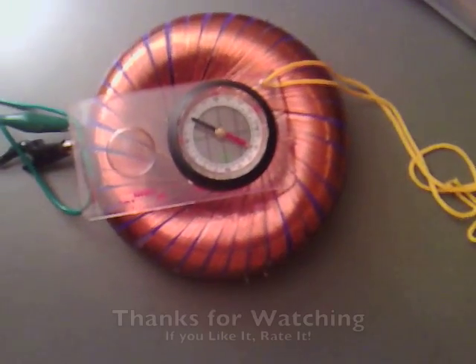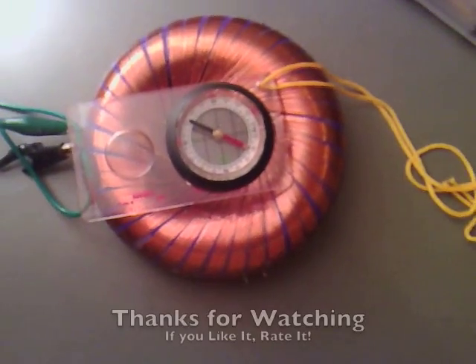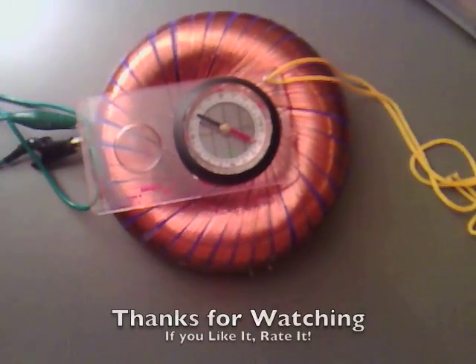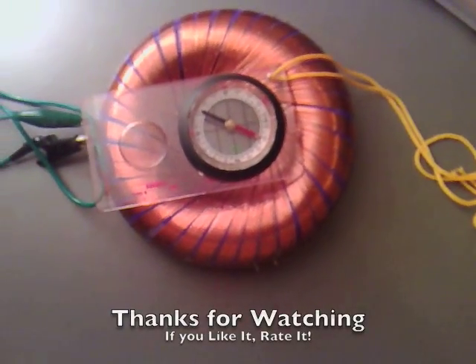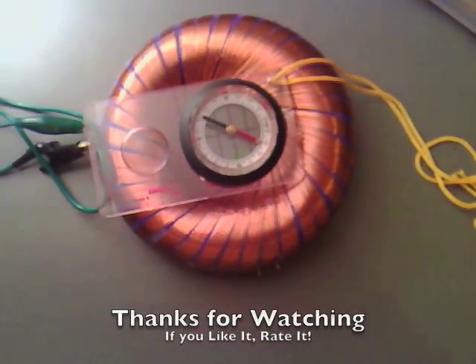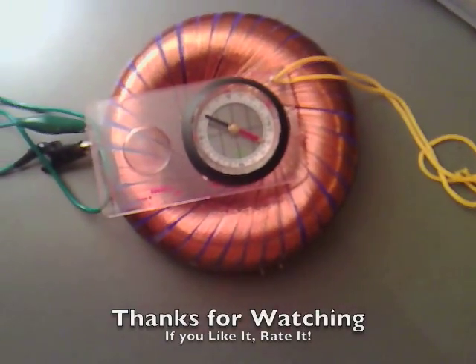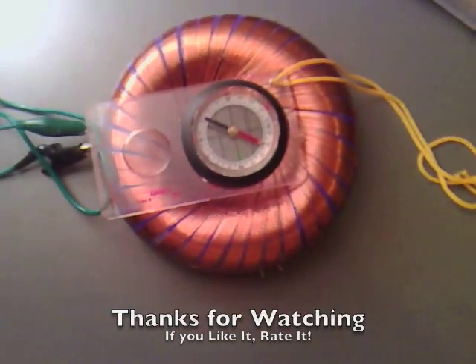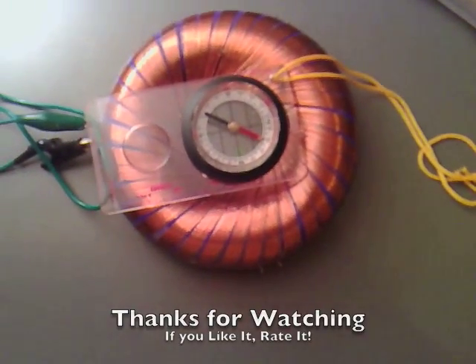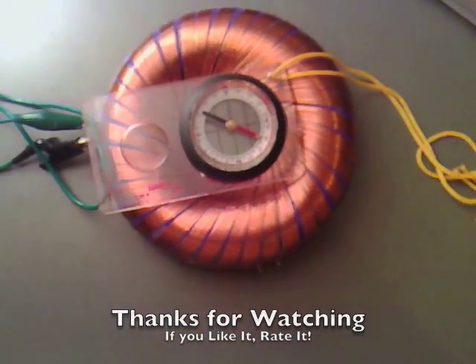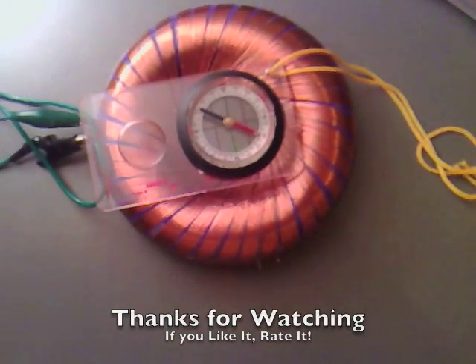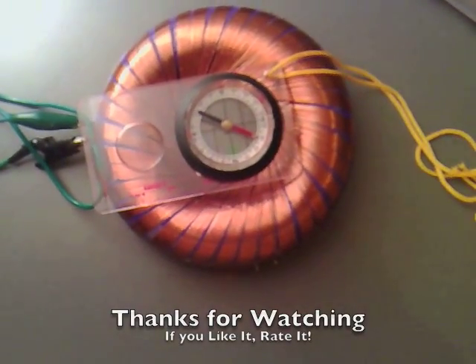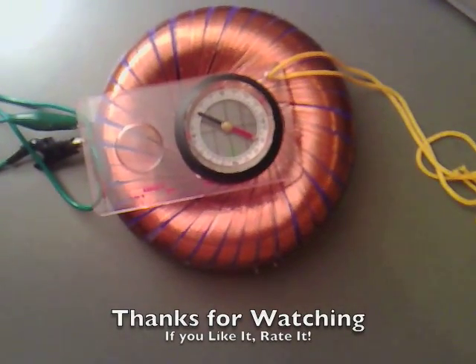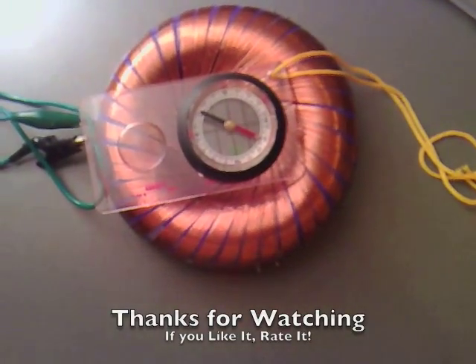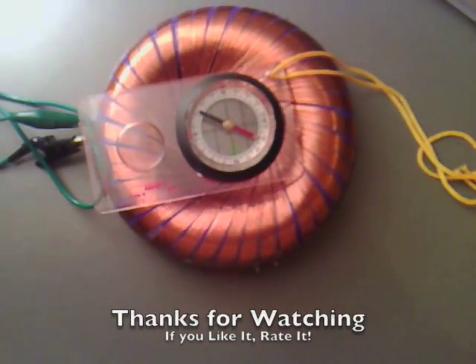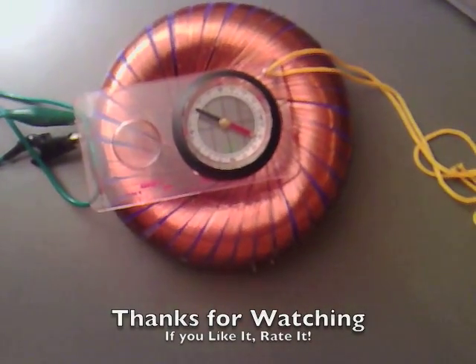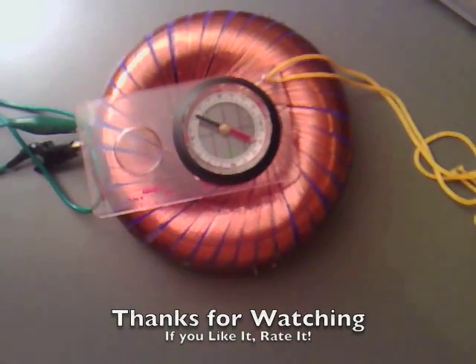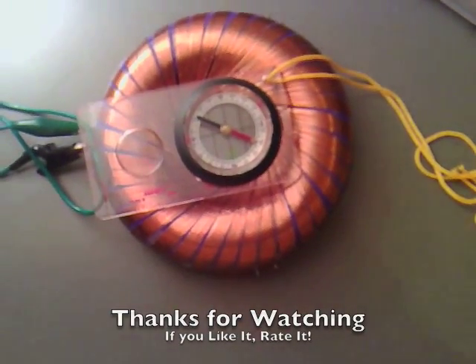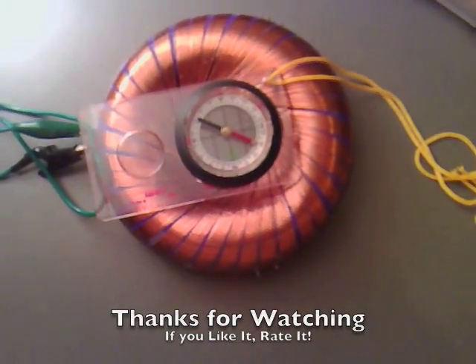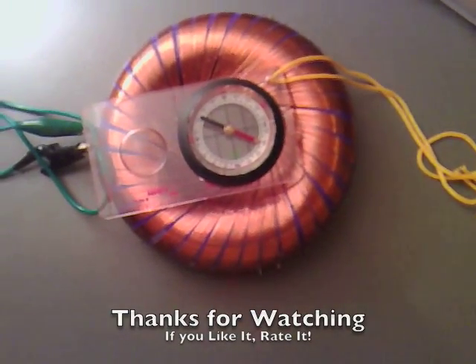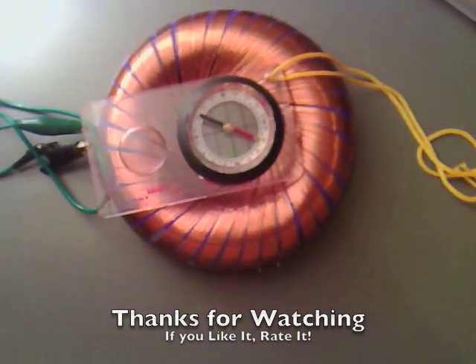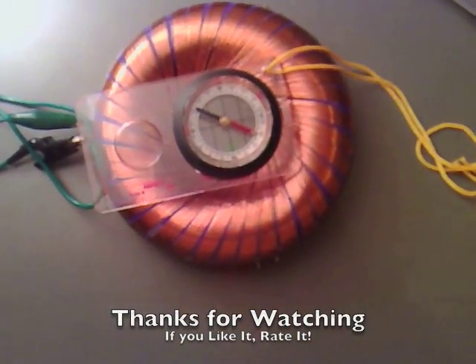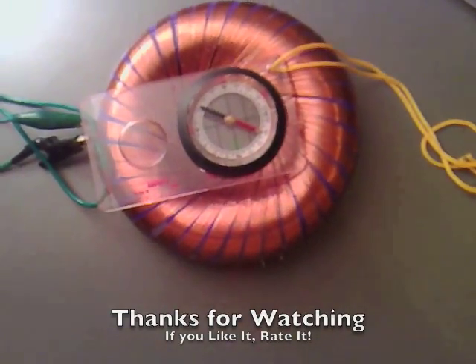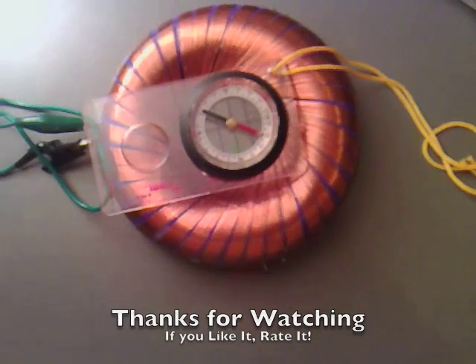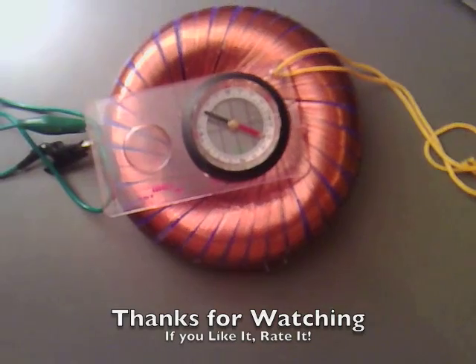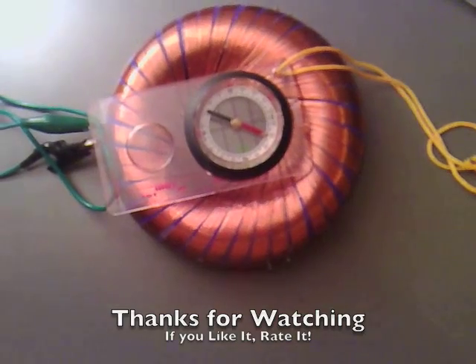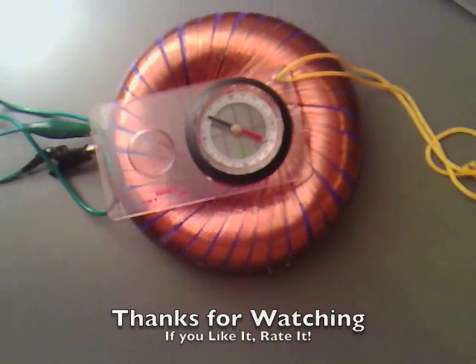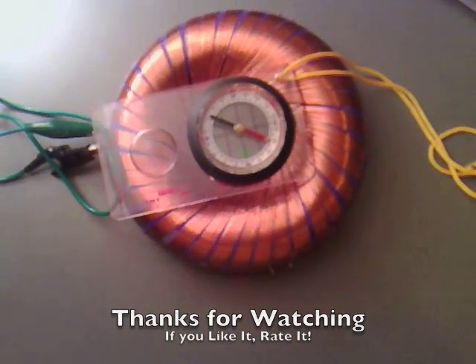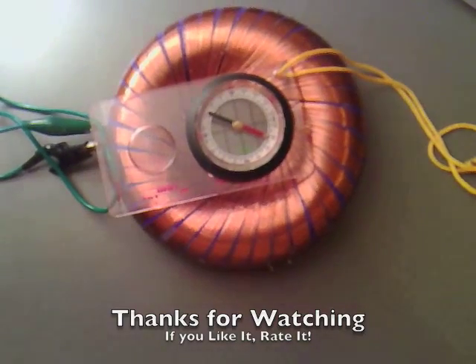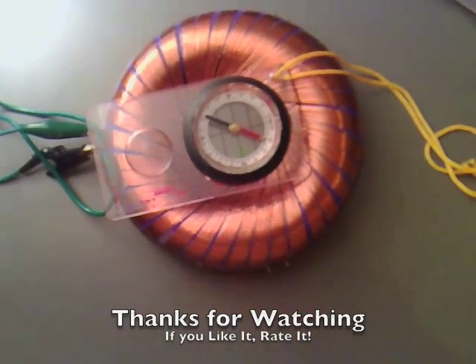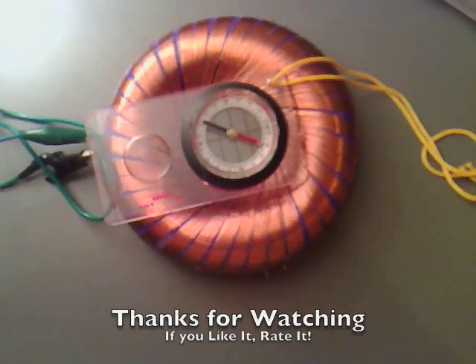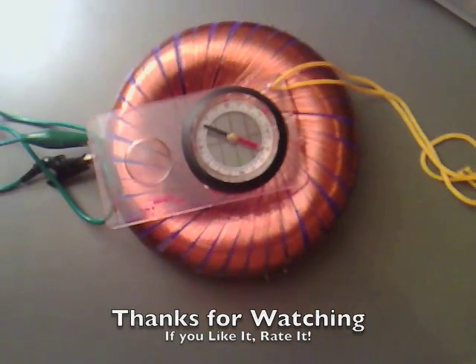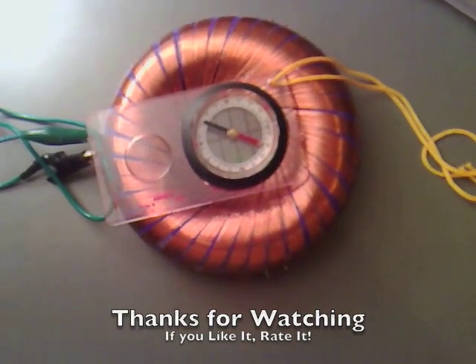And that is great then. Thanks for watching.